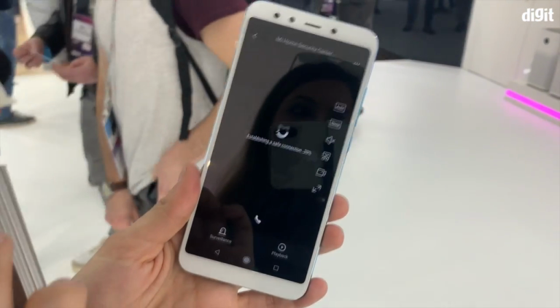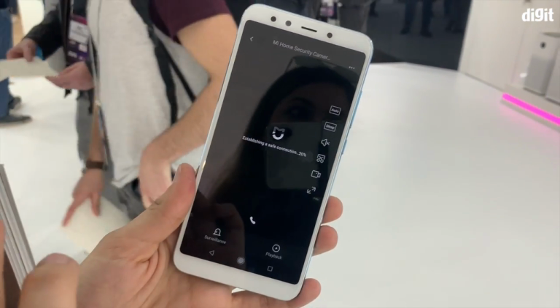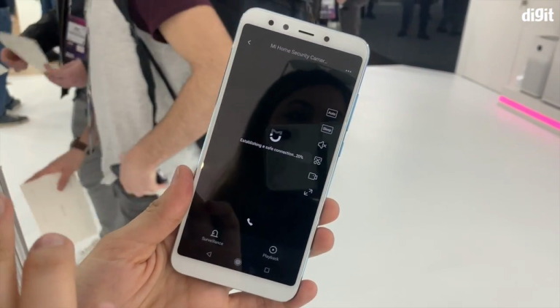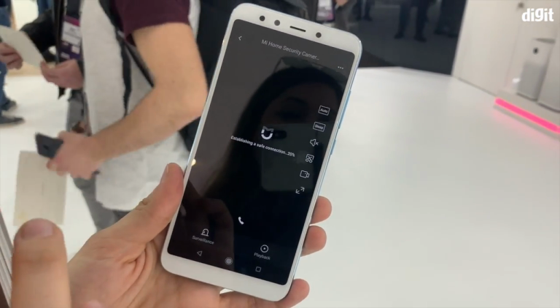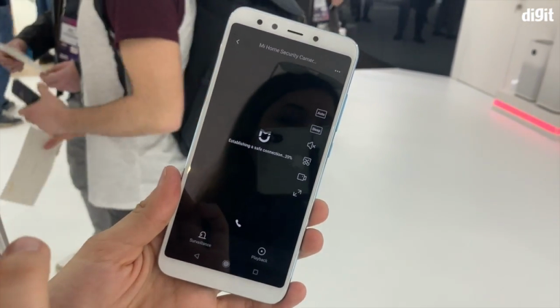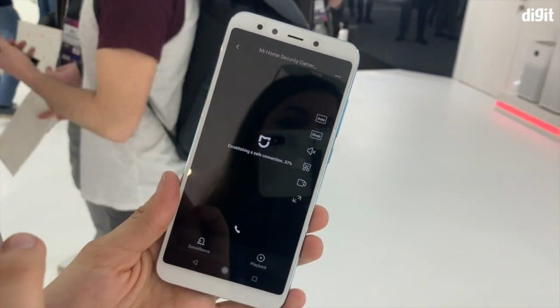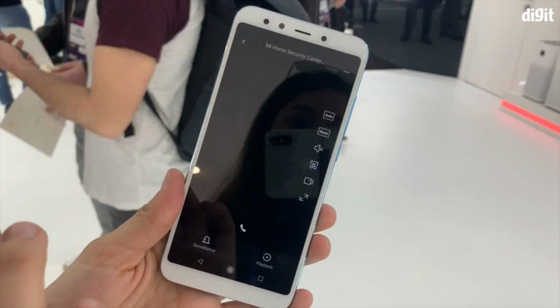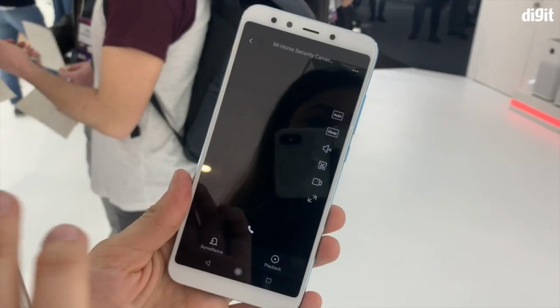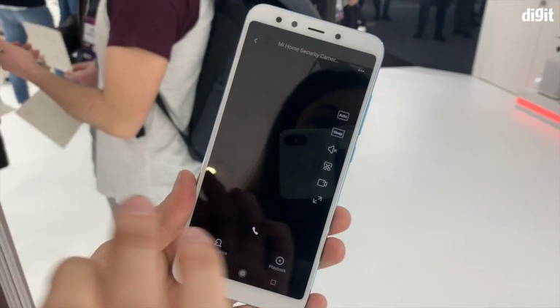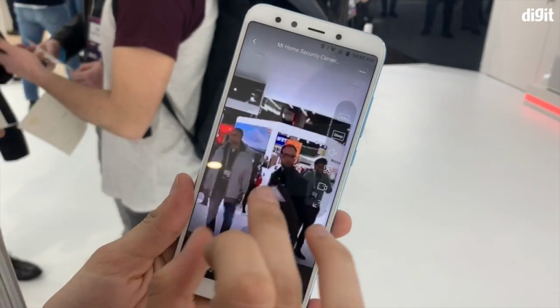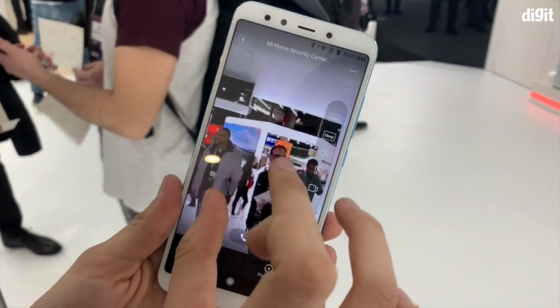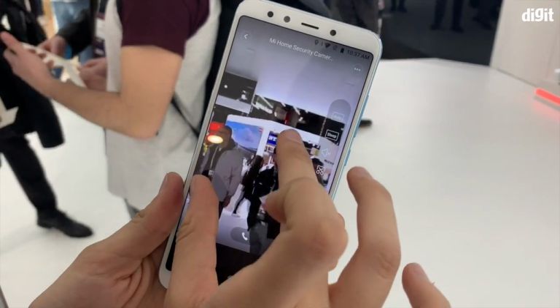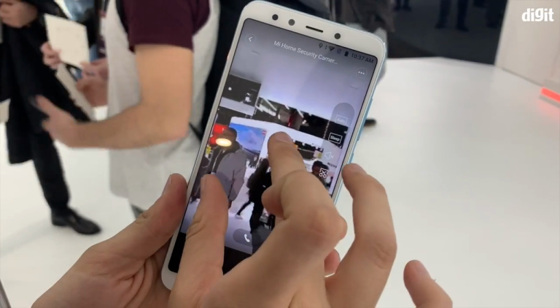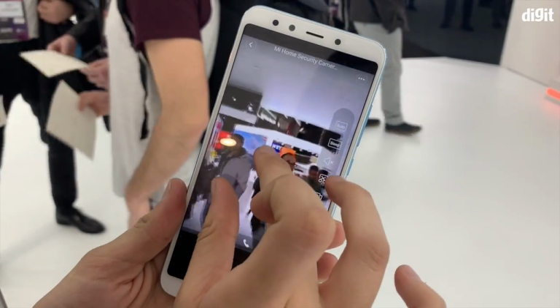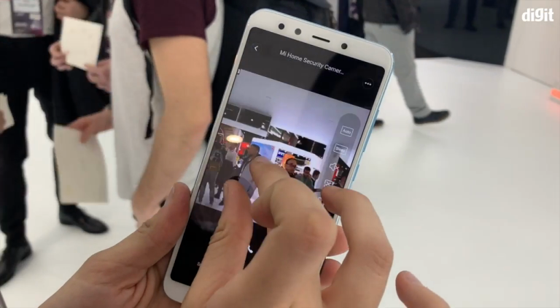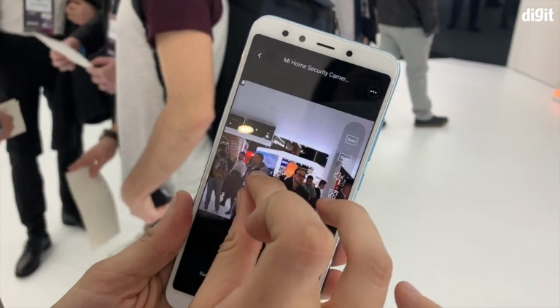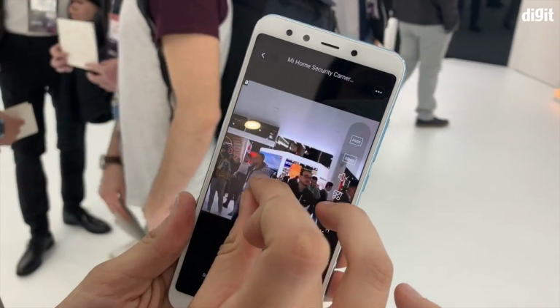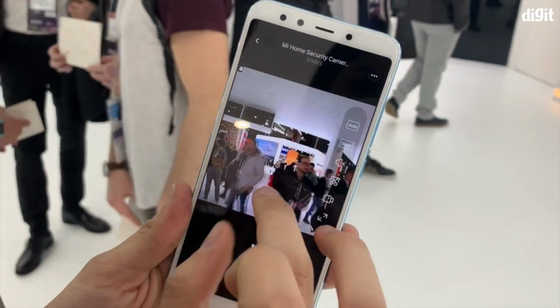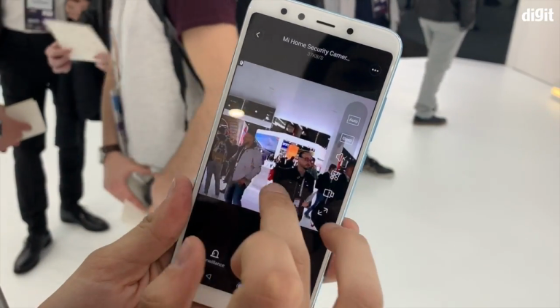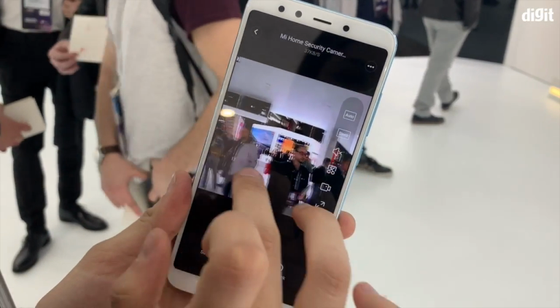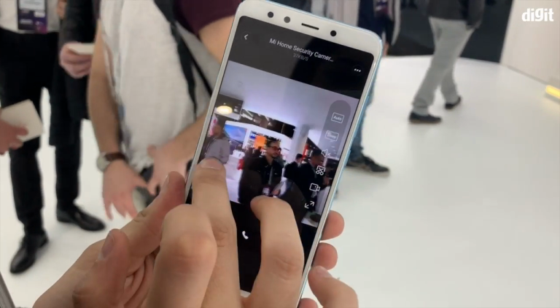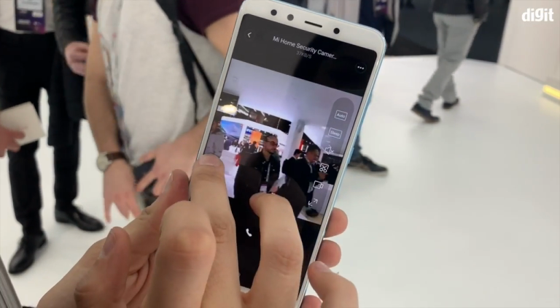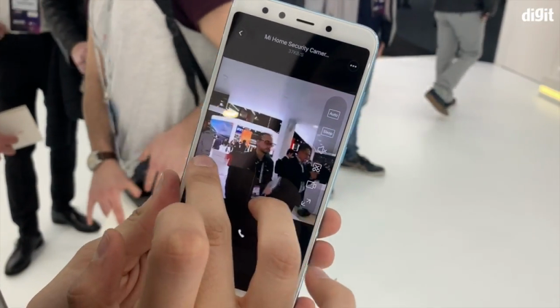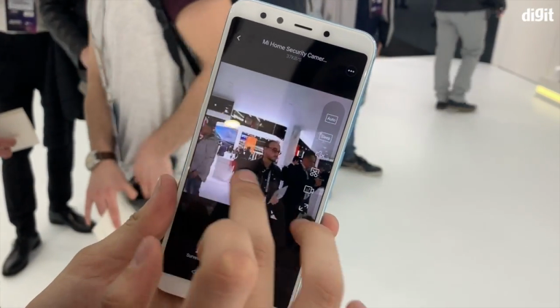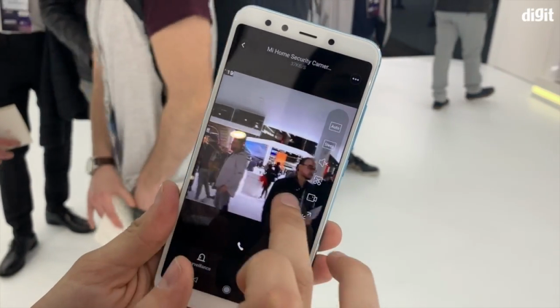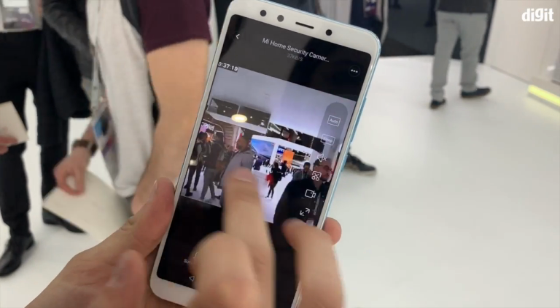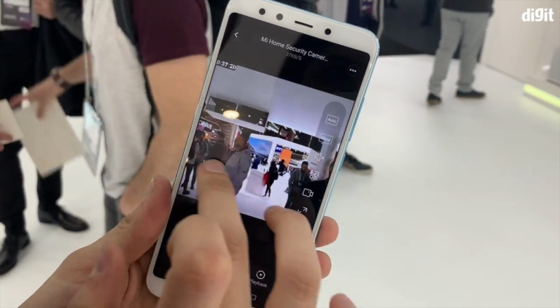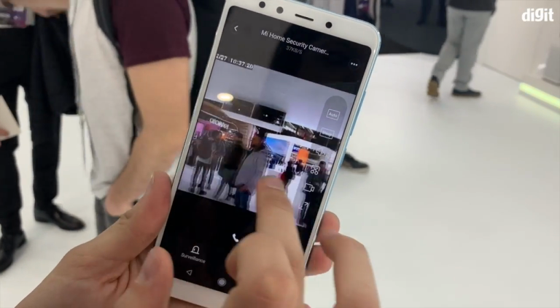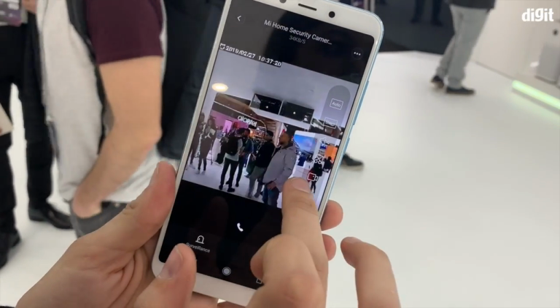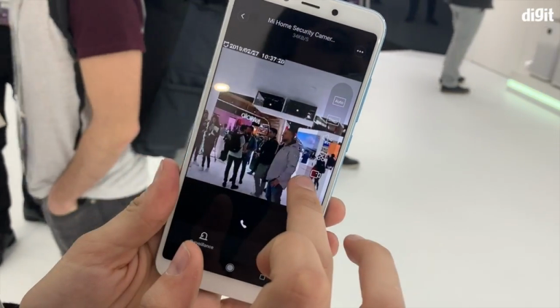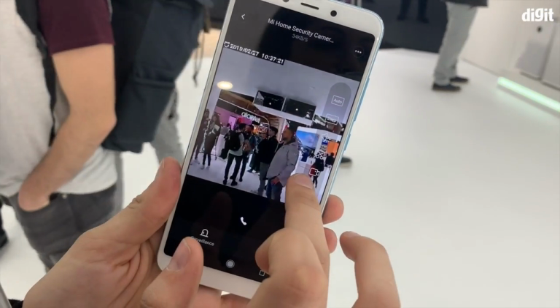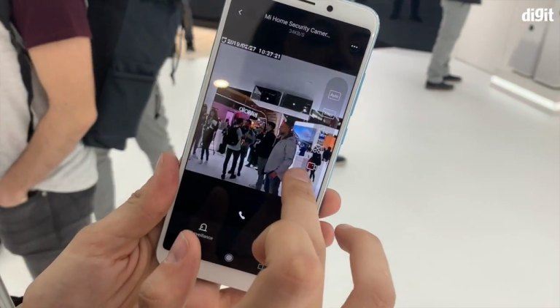You can have multiple cameras connected on the Mi Home app. You can label them separately — your bedroom, your drawing room — all with protected names. And you can turn the cameras on or off as needed.